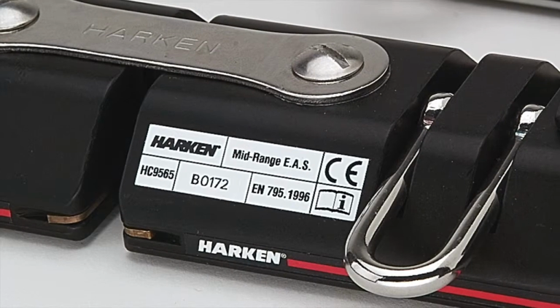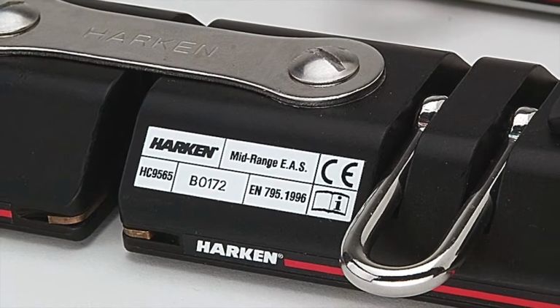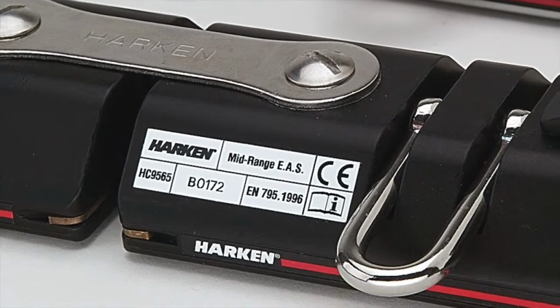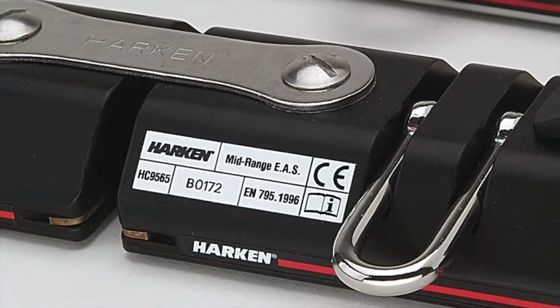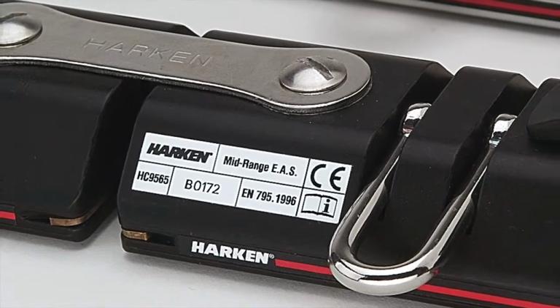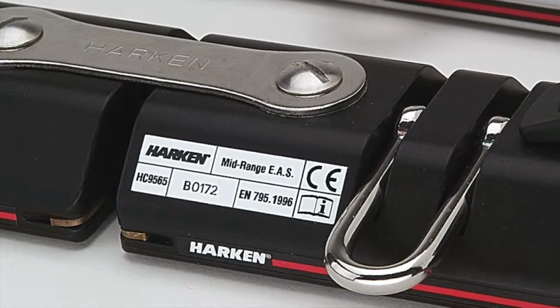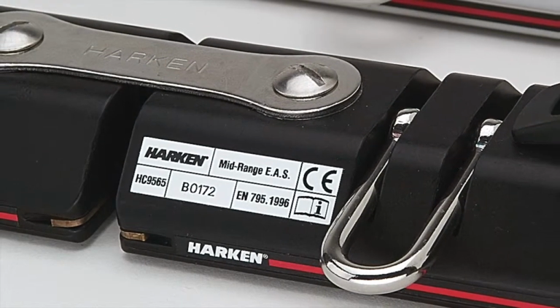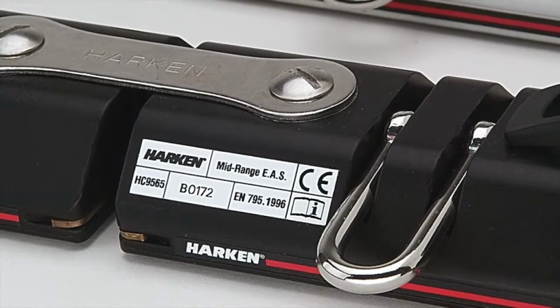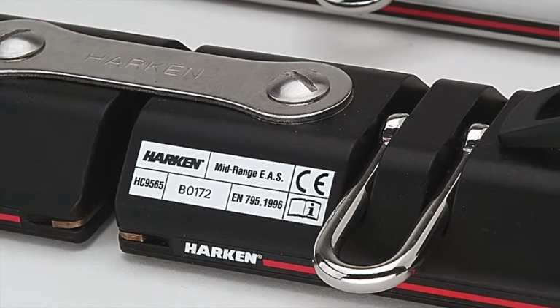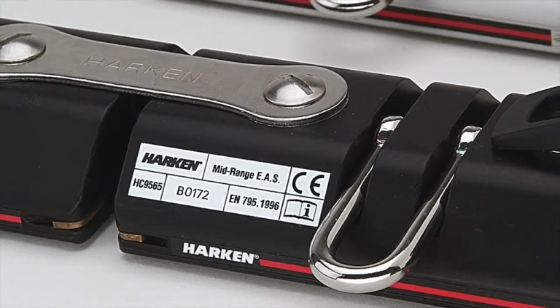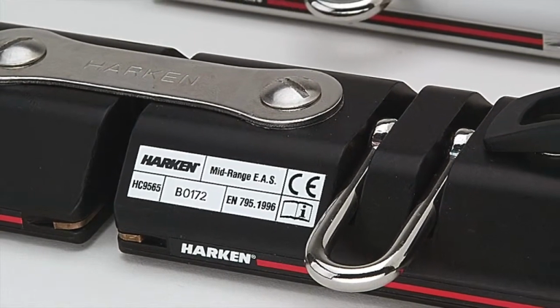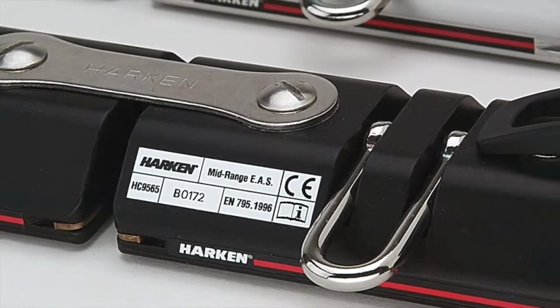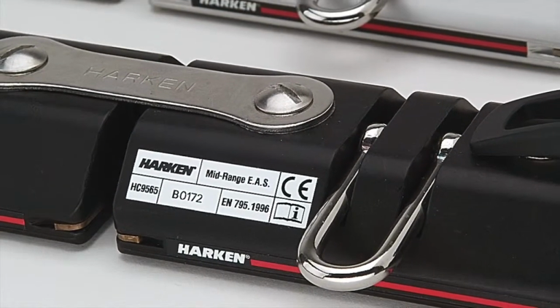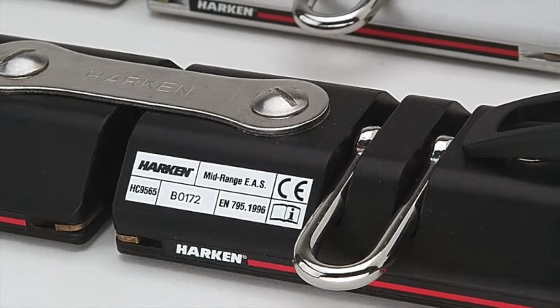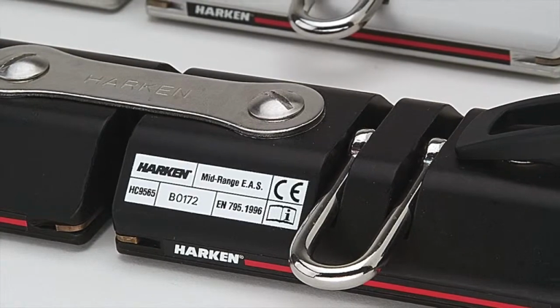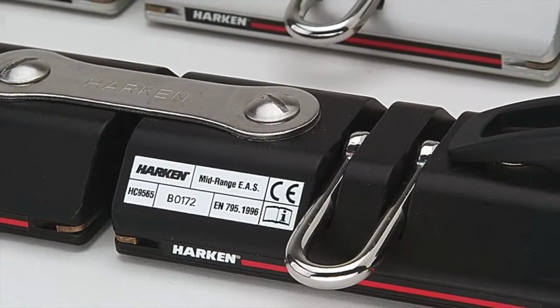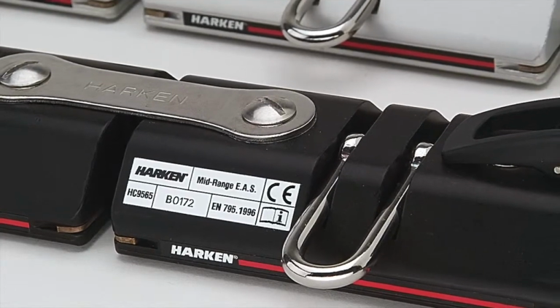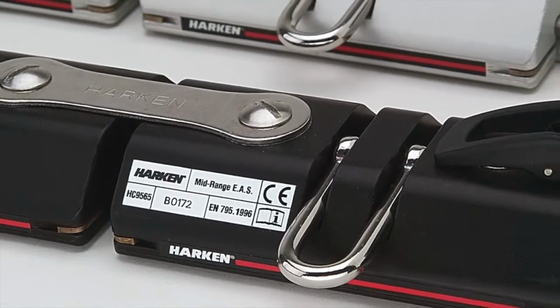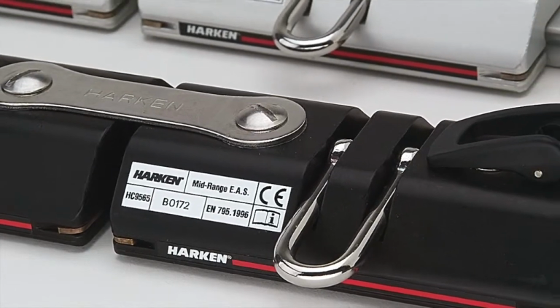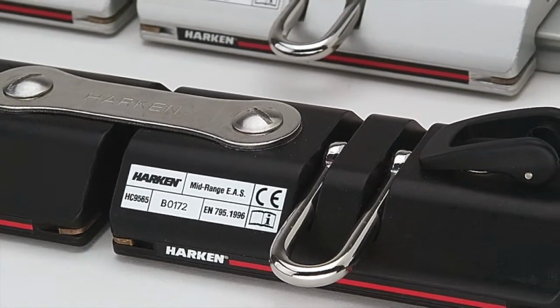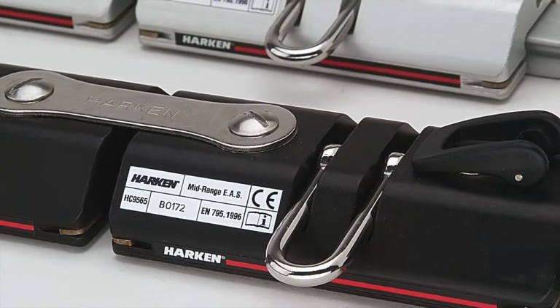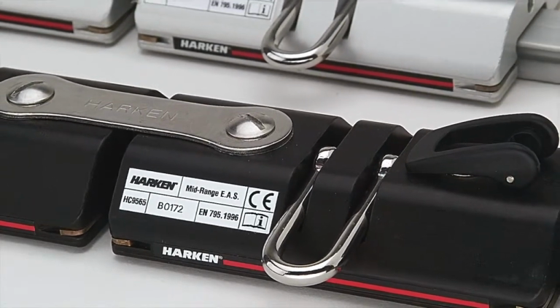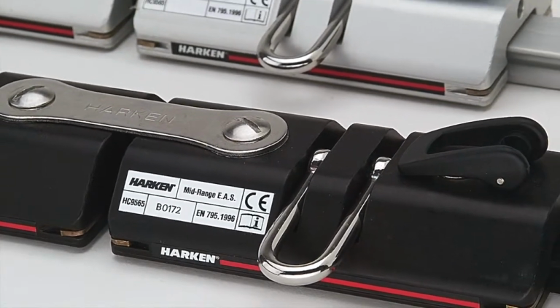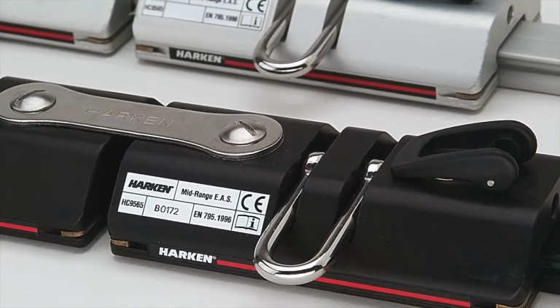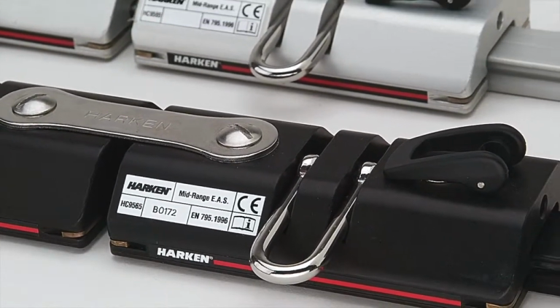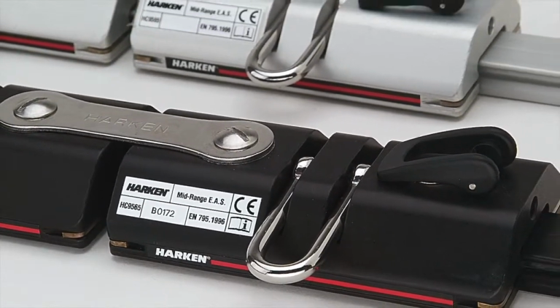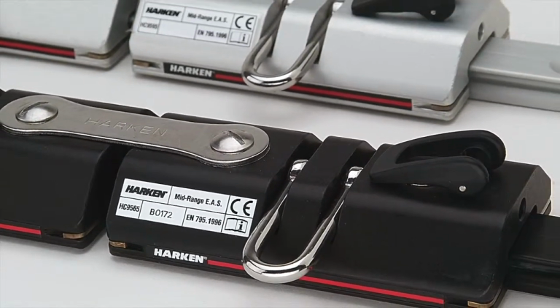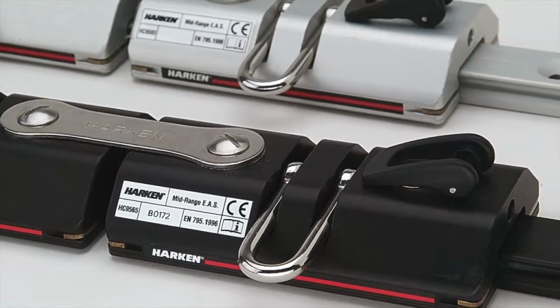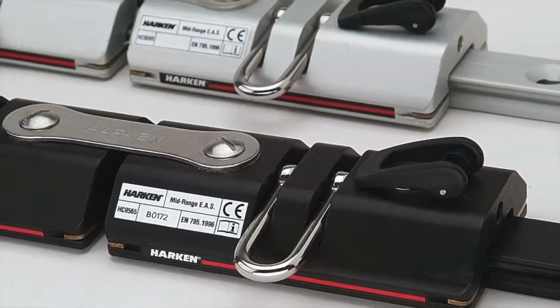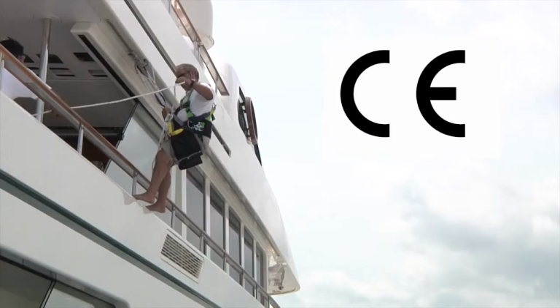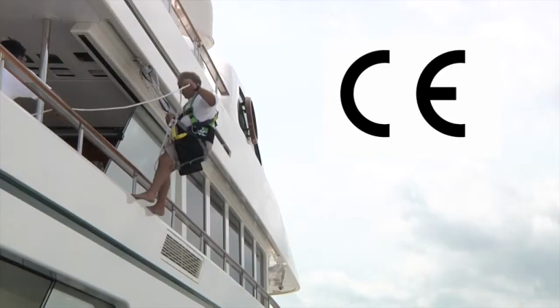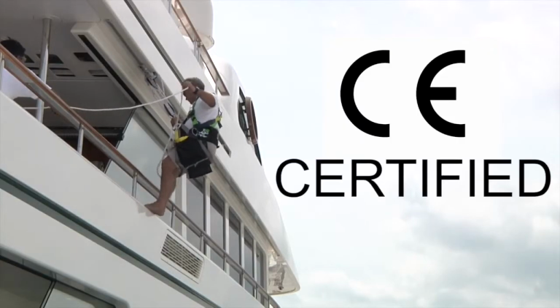The Harken access rail system is the only one of its kind in the marine market to have earned CE certification.